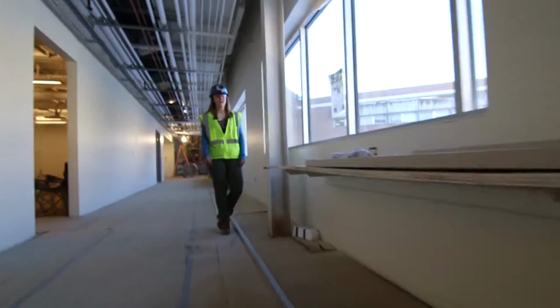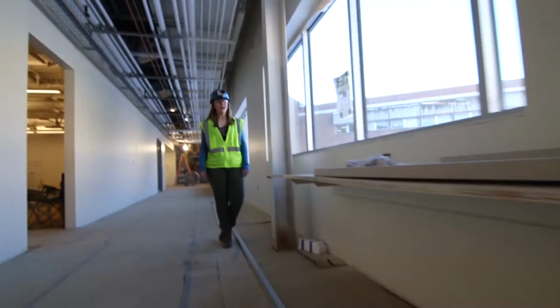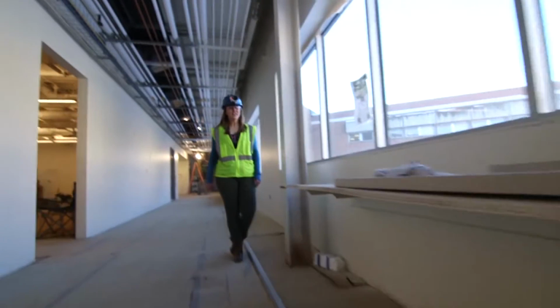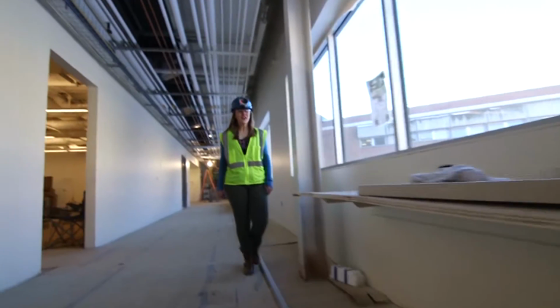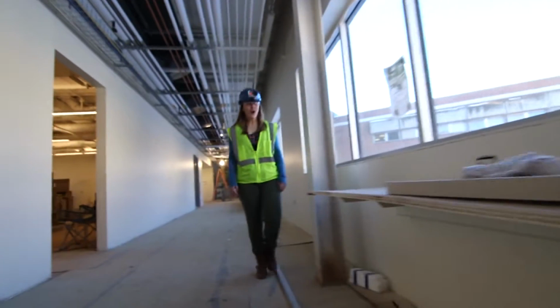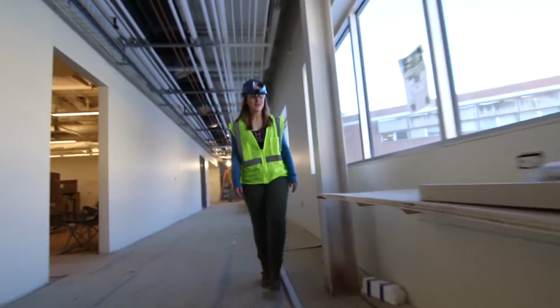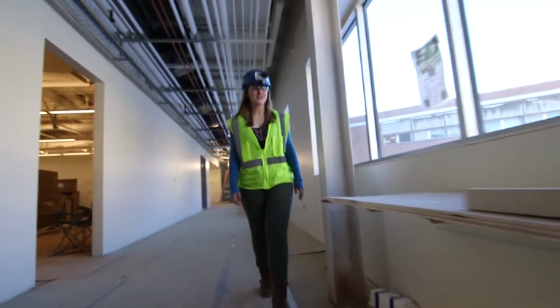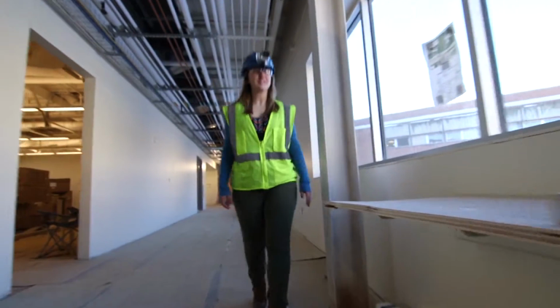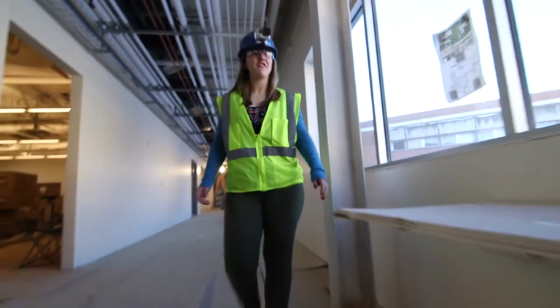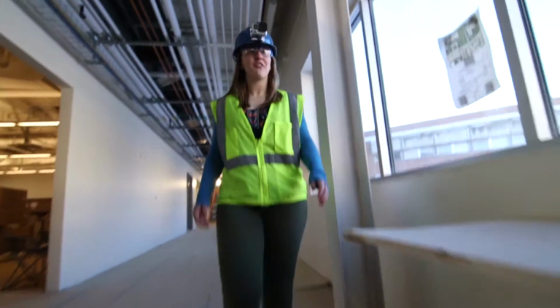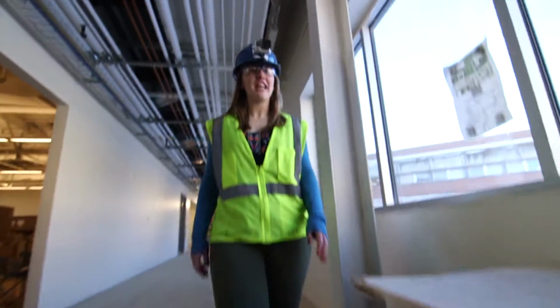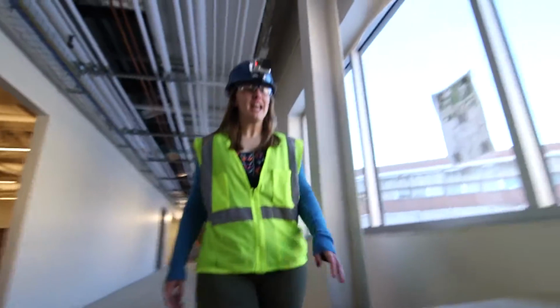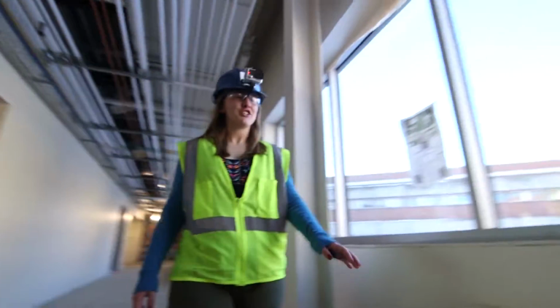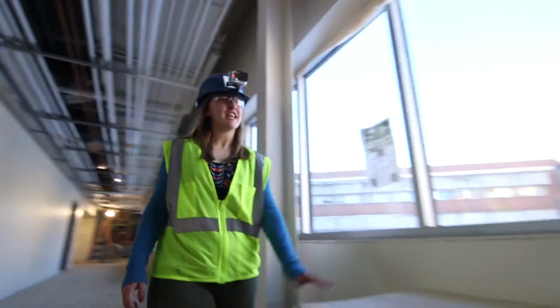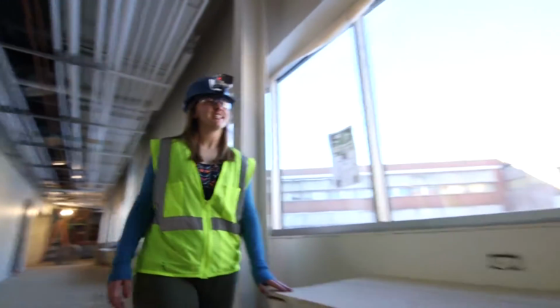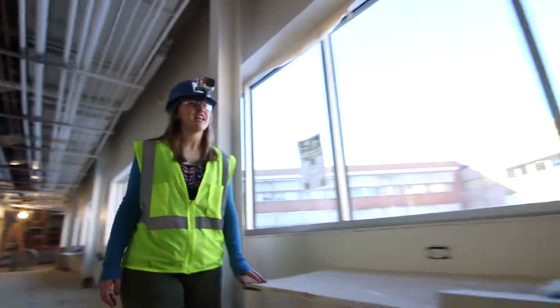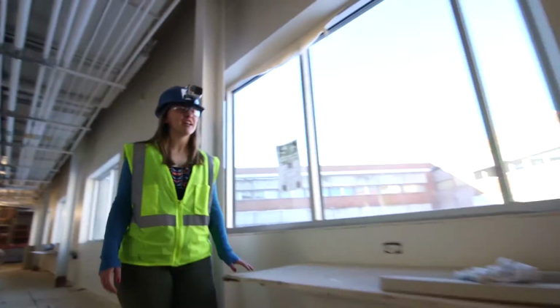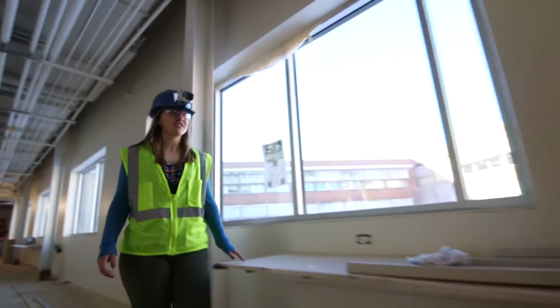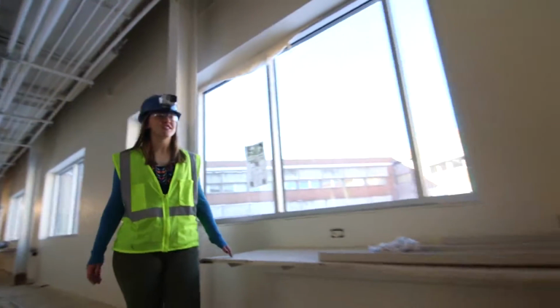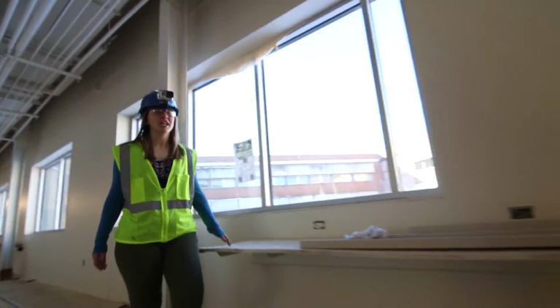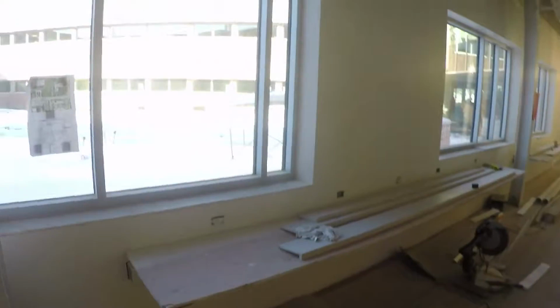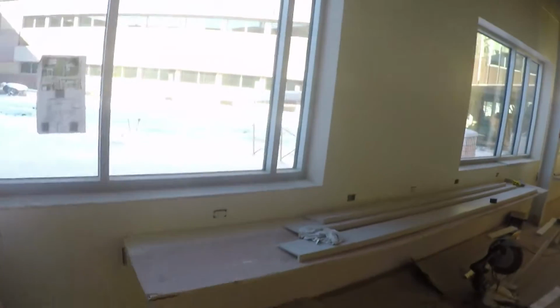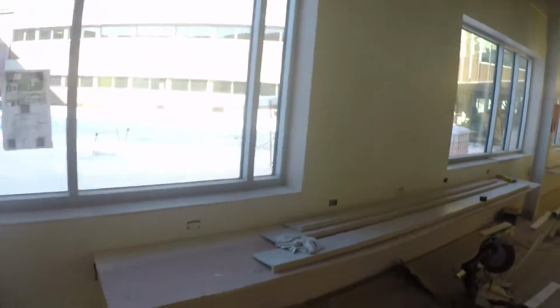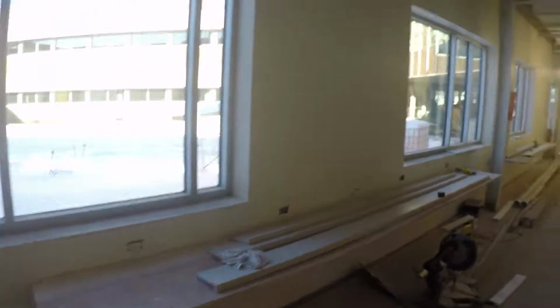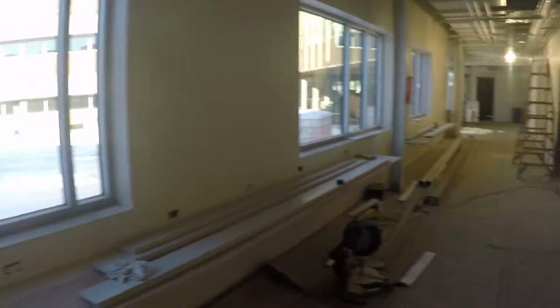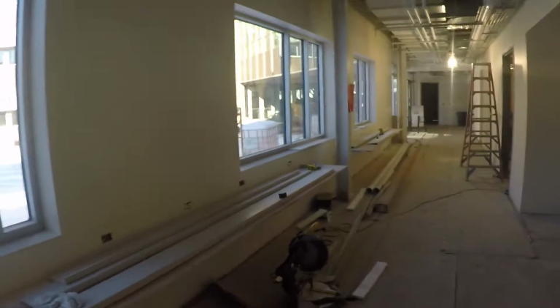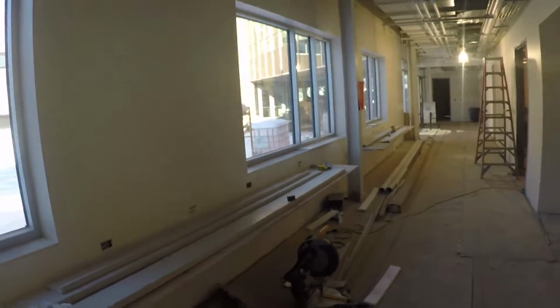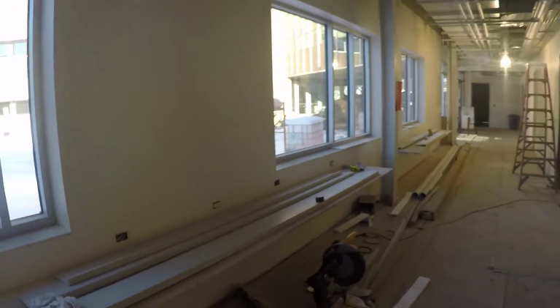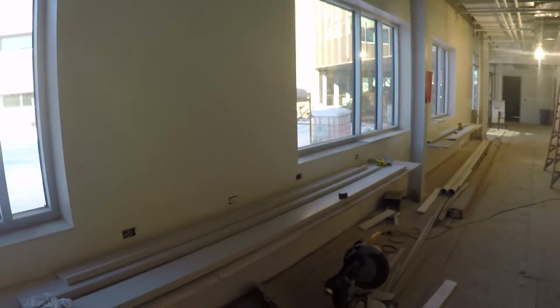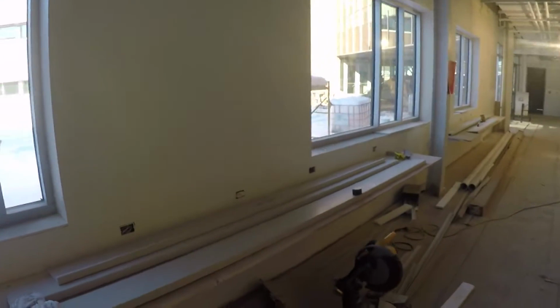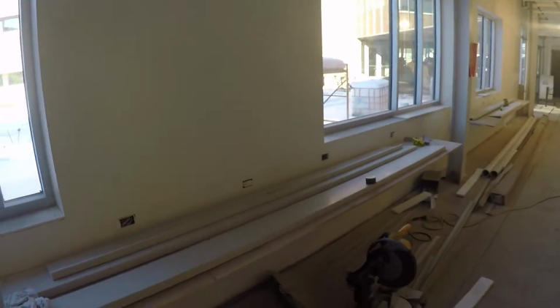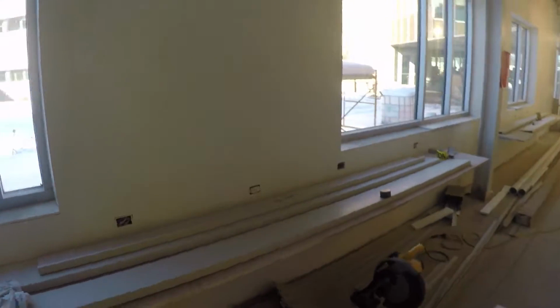All down the hallway students have a great chance to take advantage of the study bars, and these are throughout the building, which is really great.